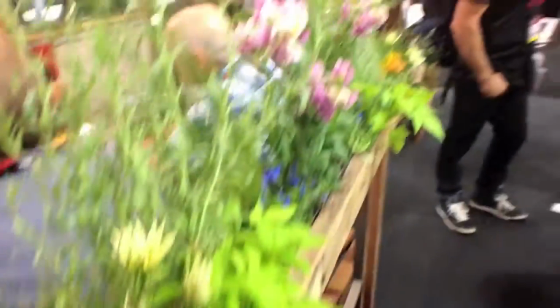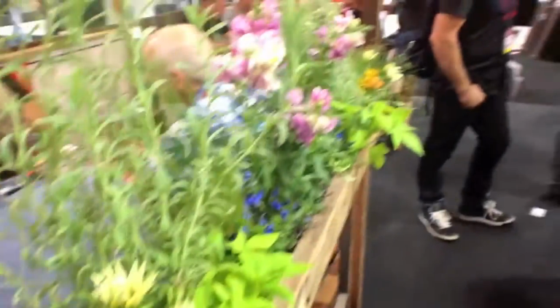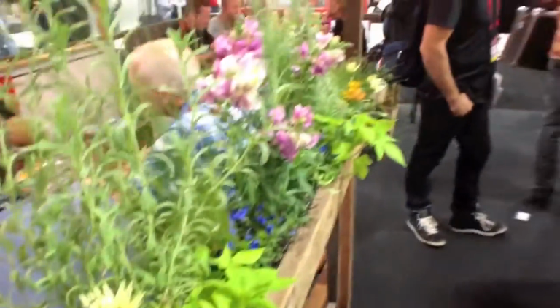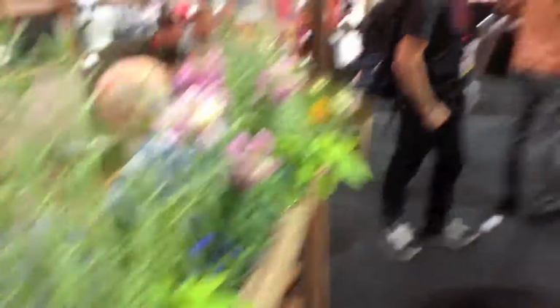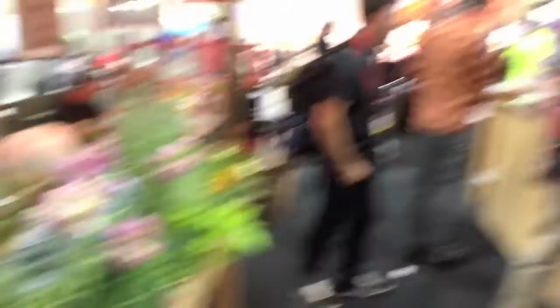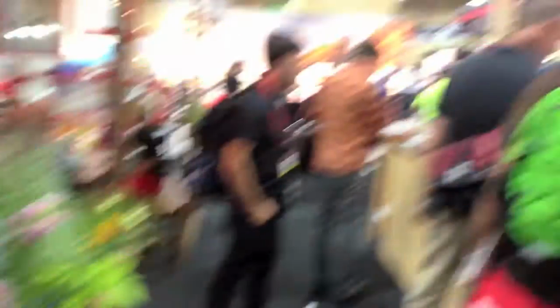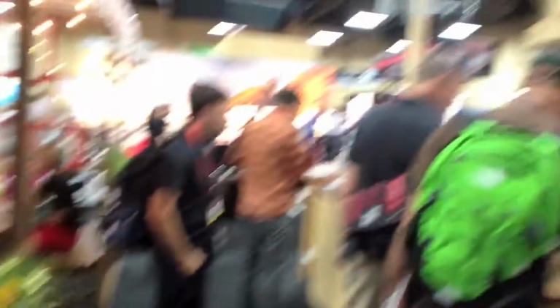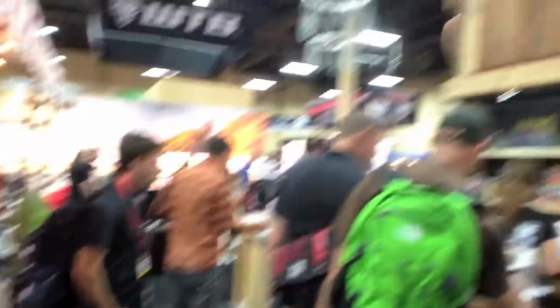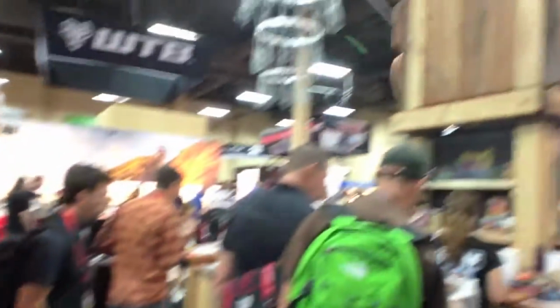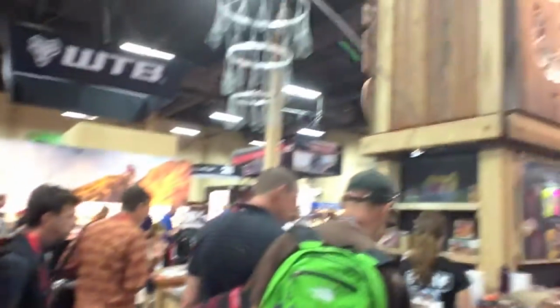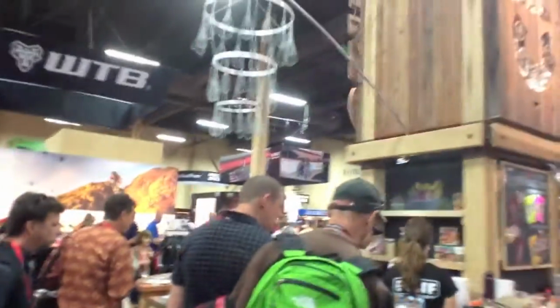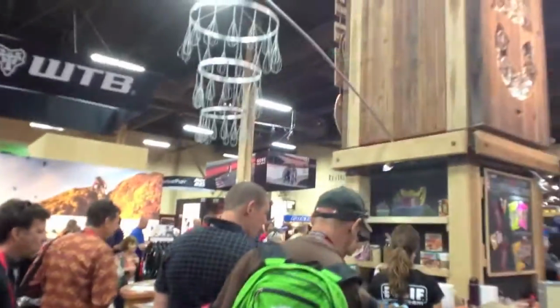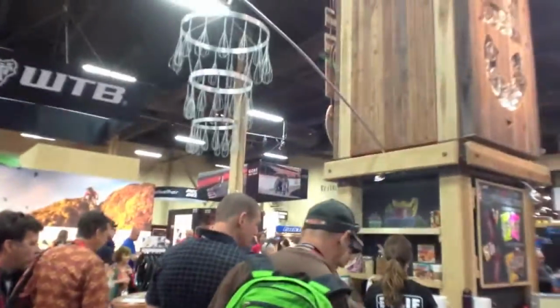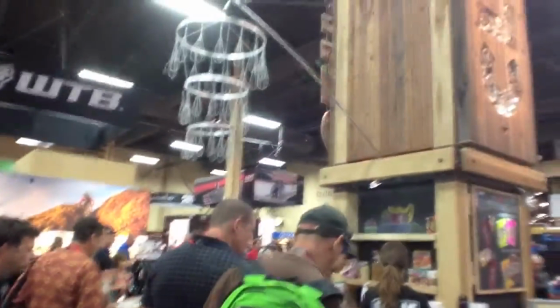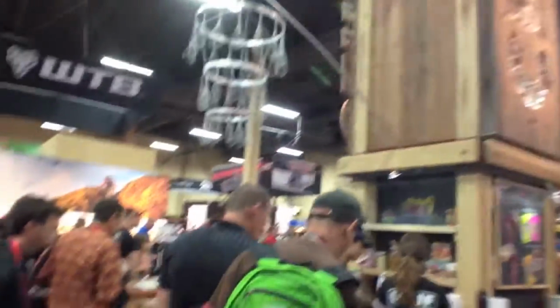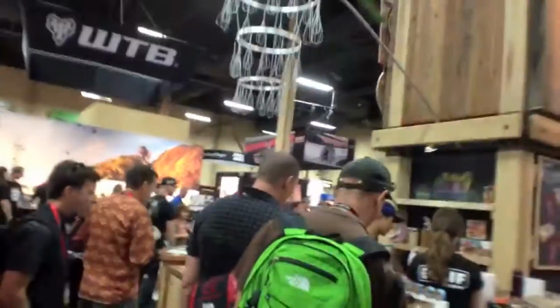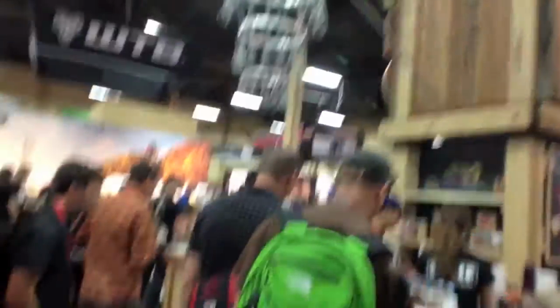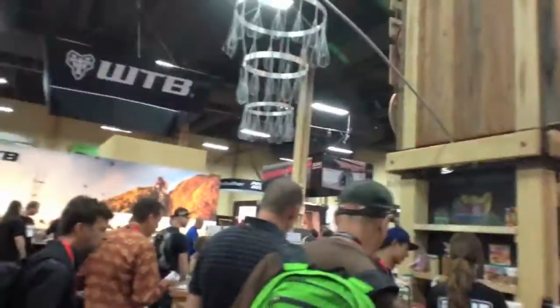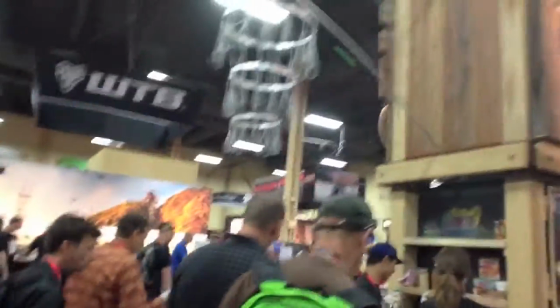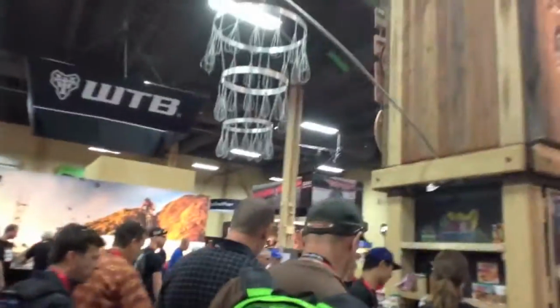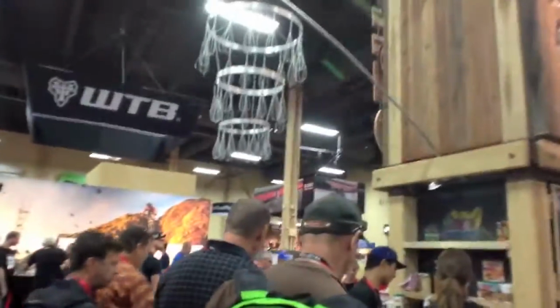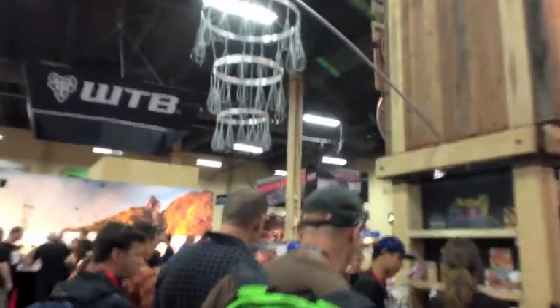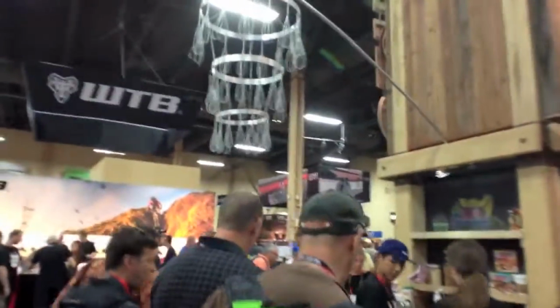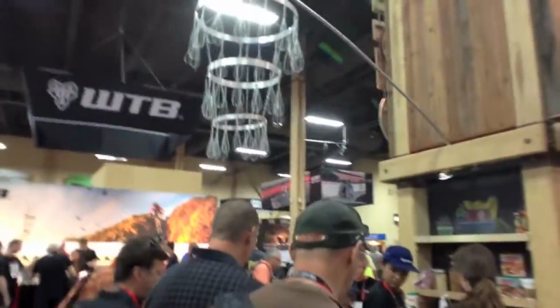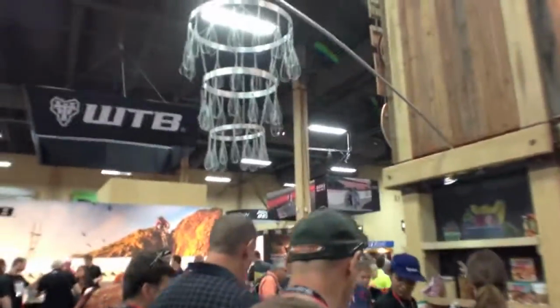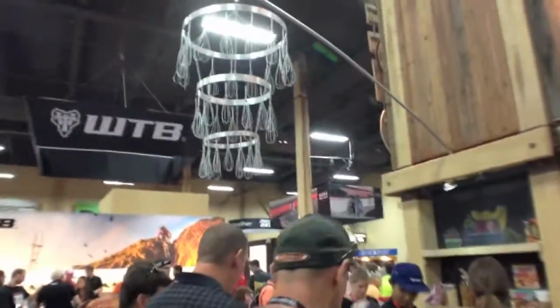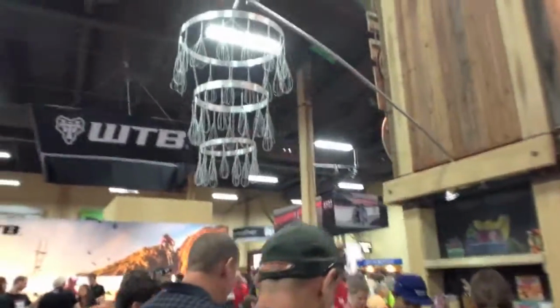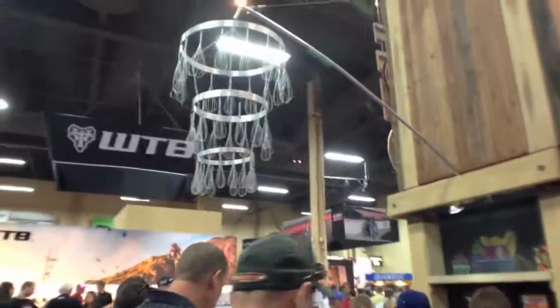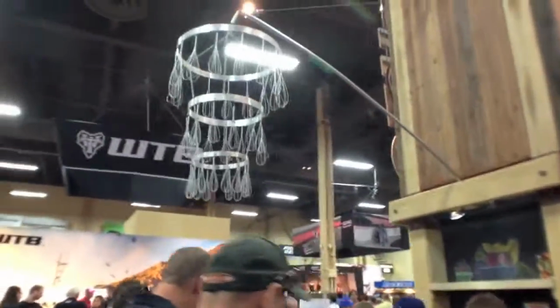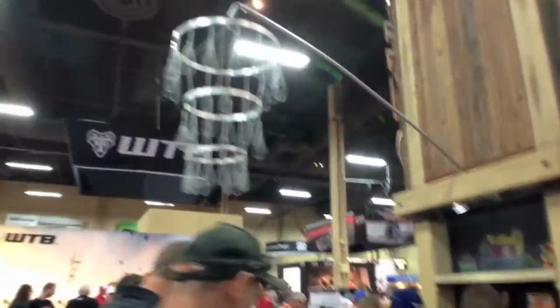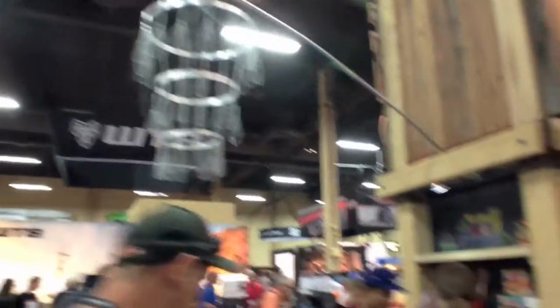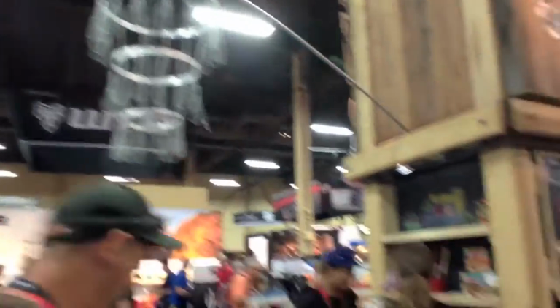The Clif Bar booth has flowers and an egg beater chandelier.